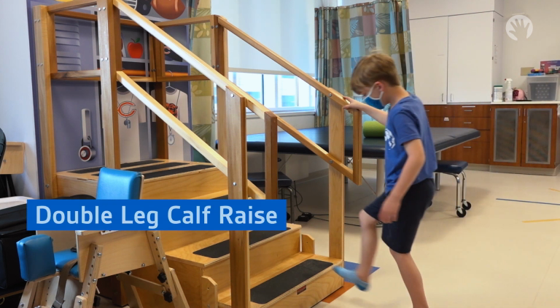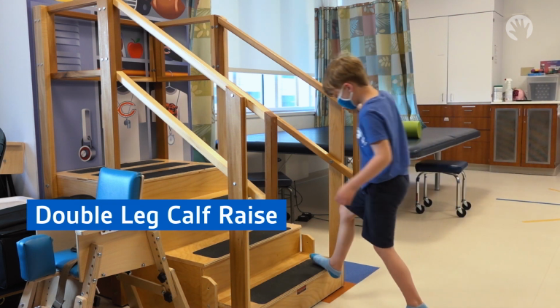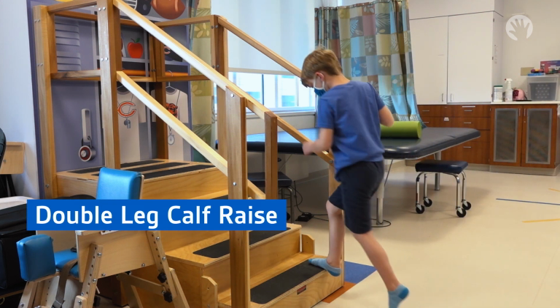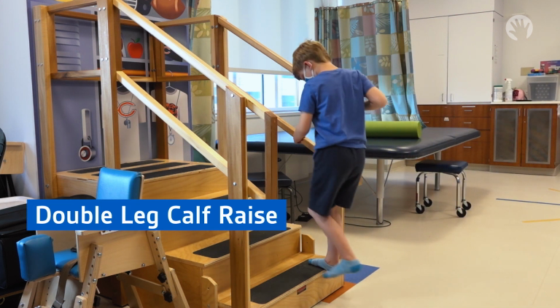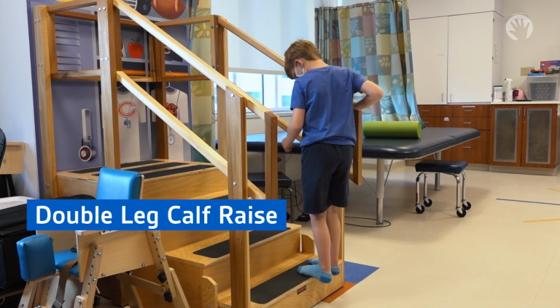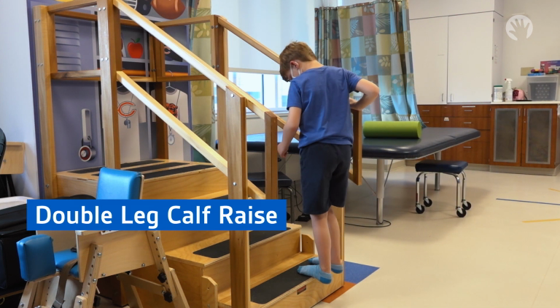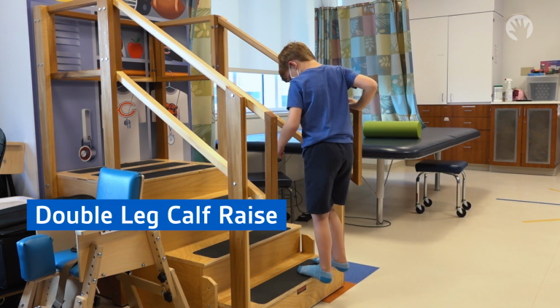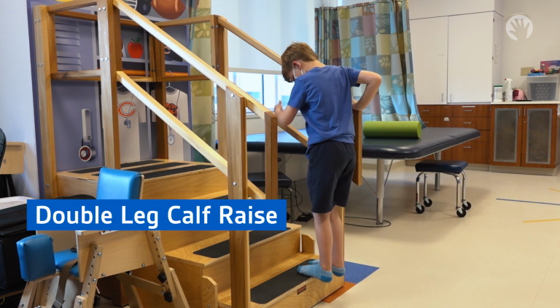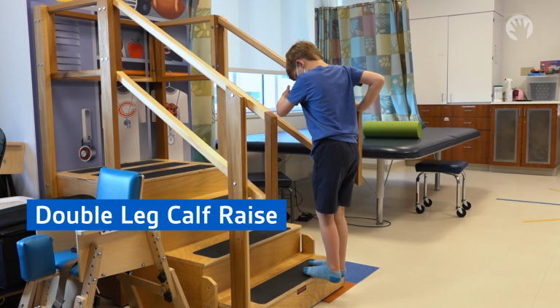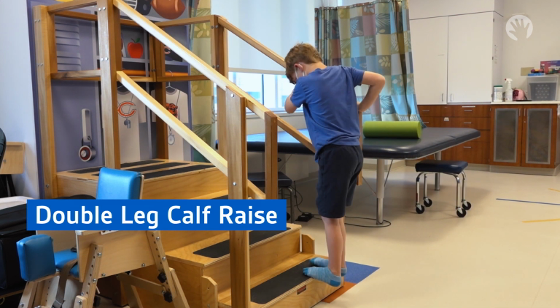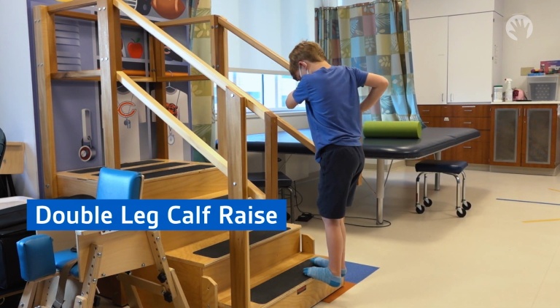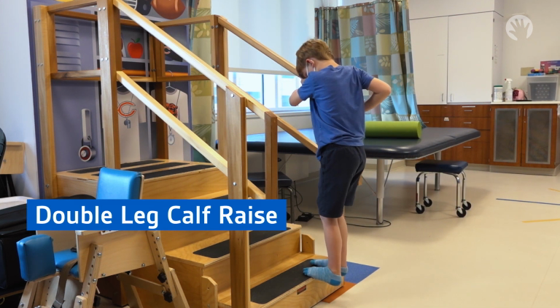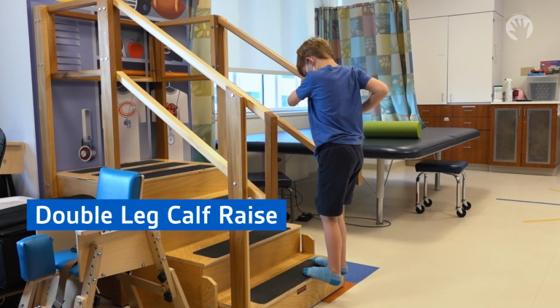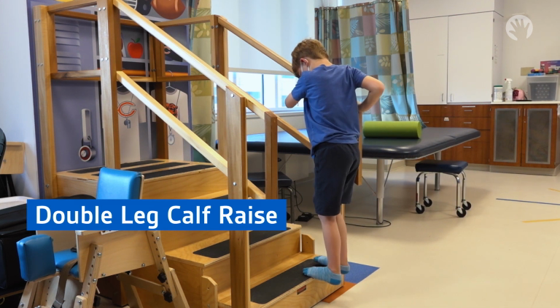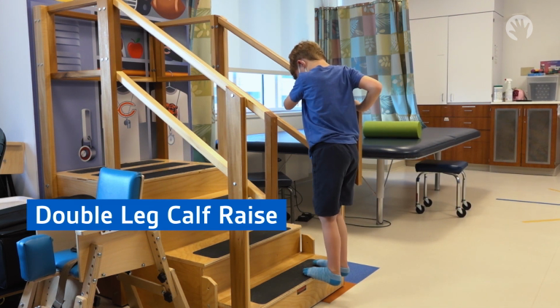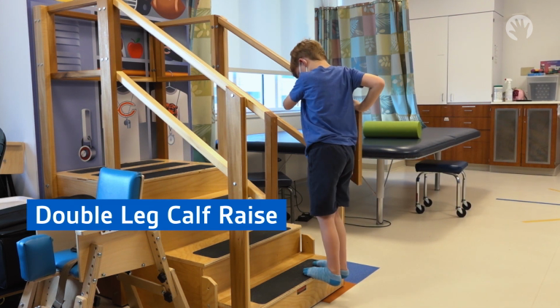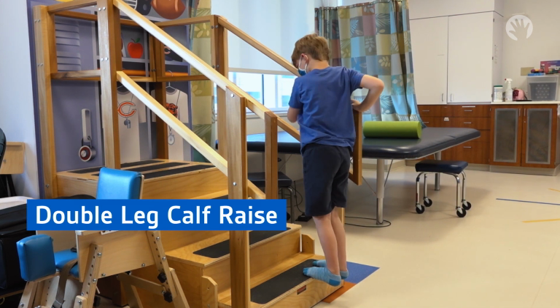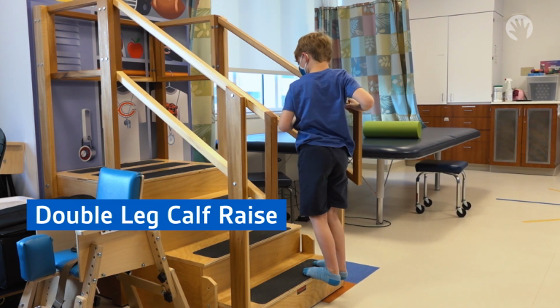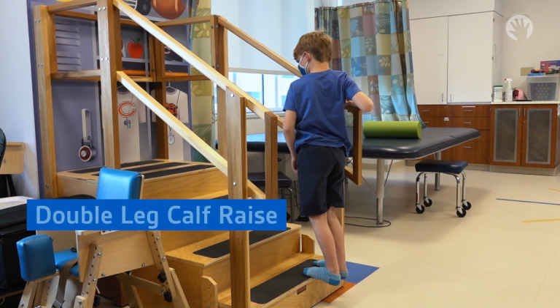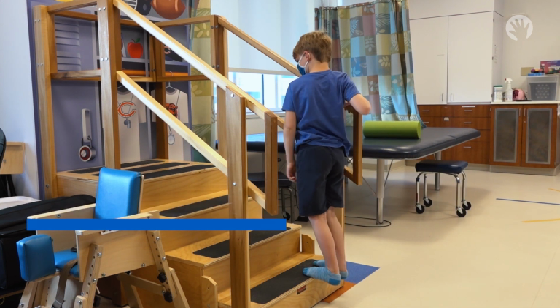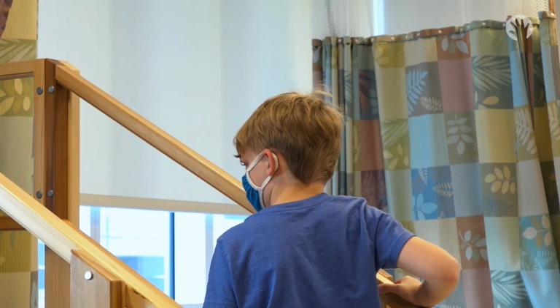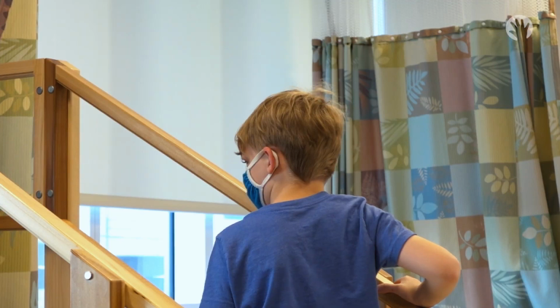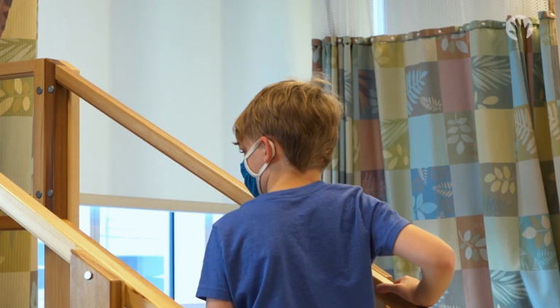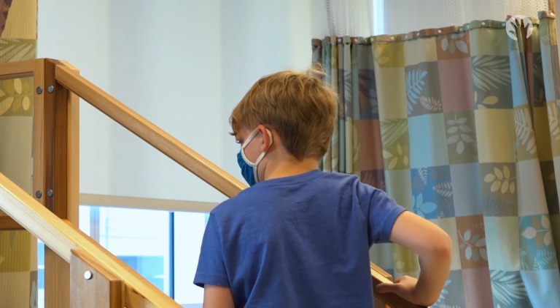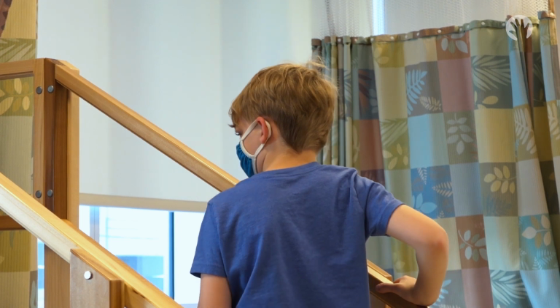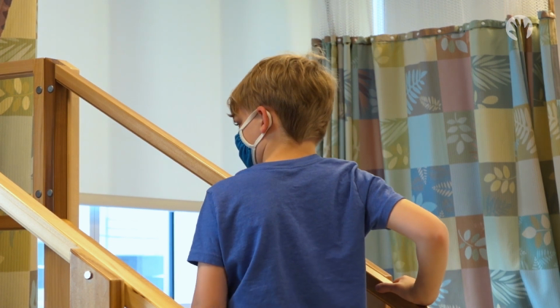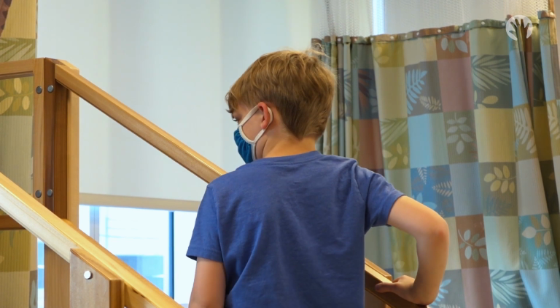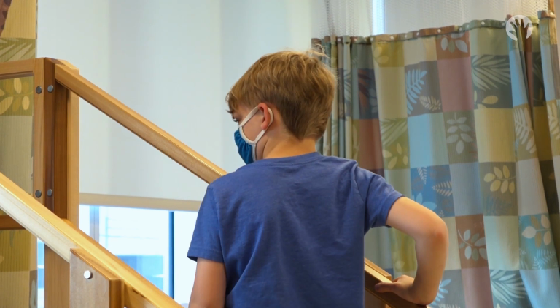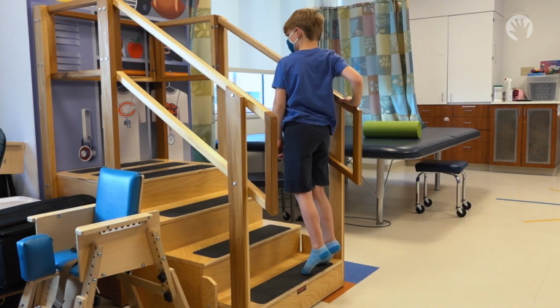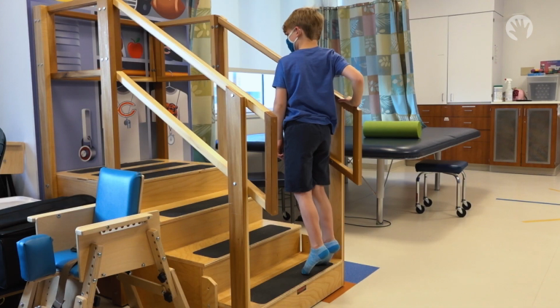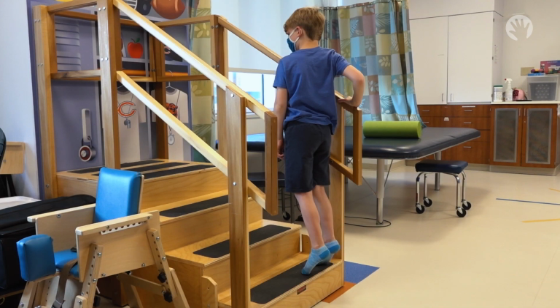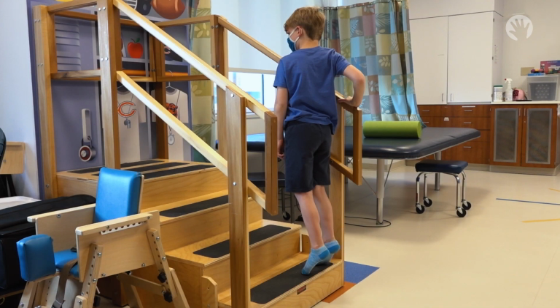Double leg calf raise. Stand with feet shoulder width apart. You may hold on to something for support.